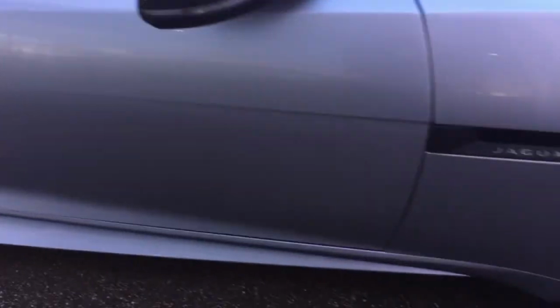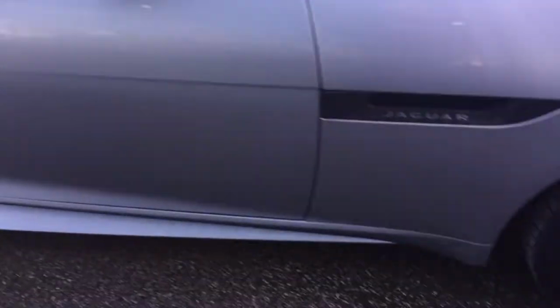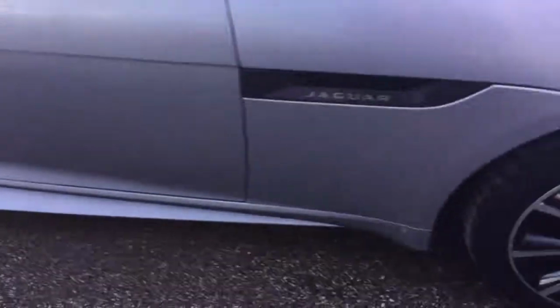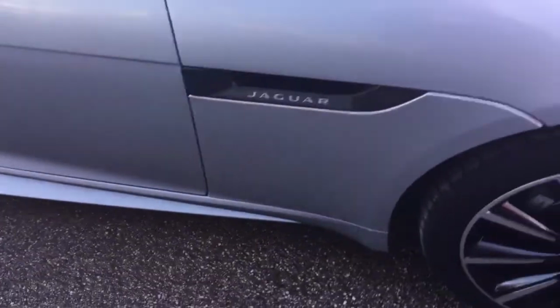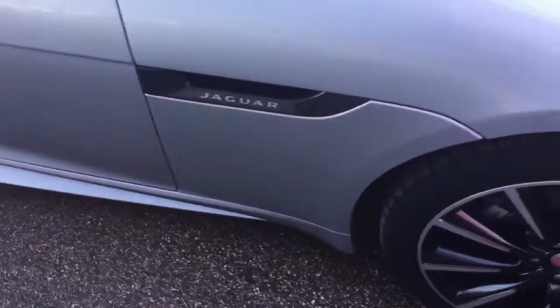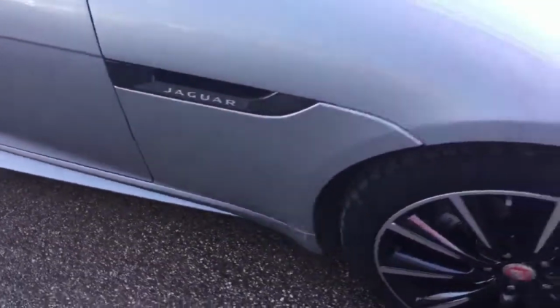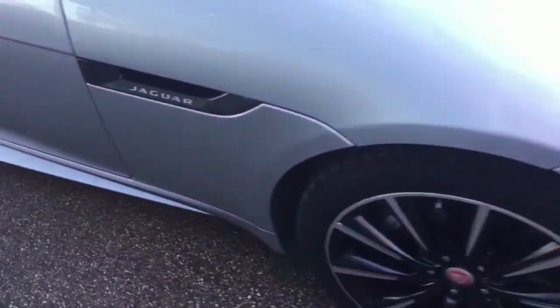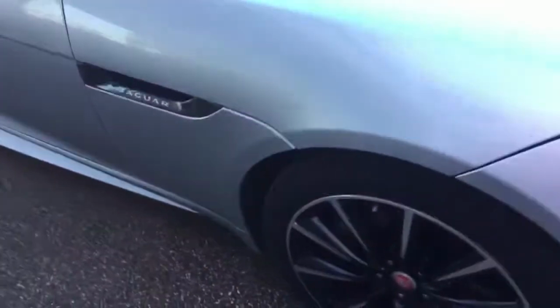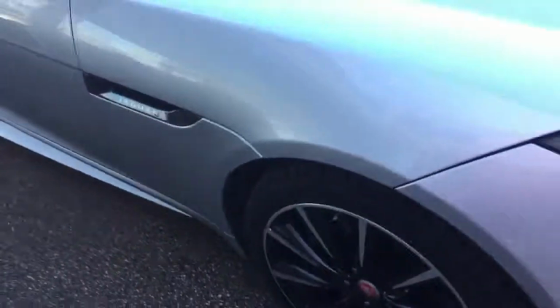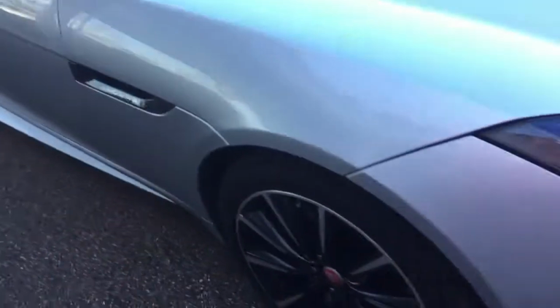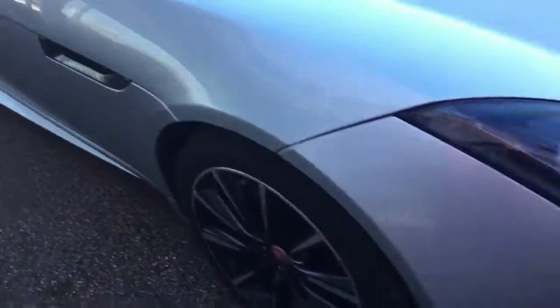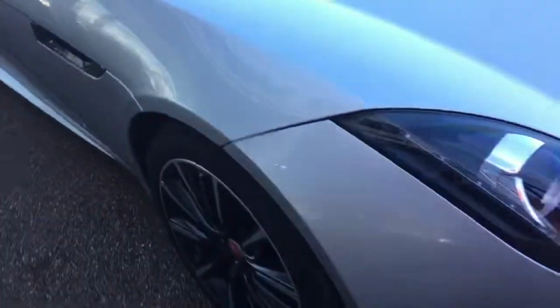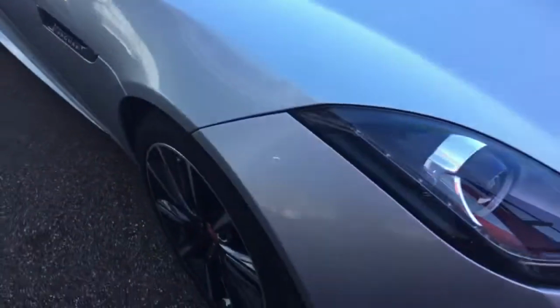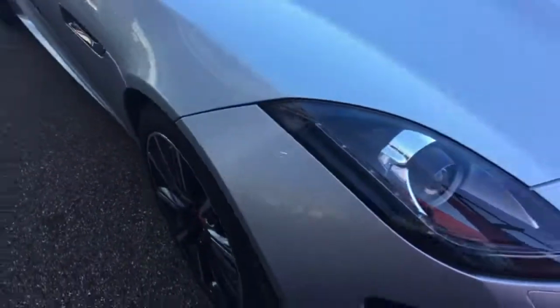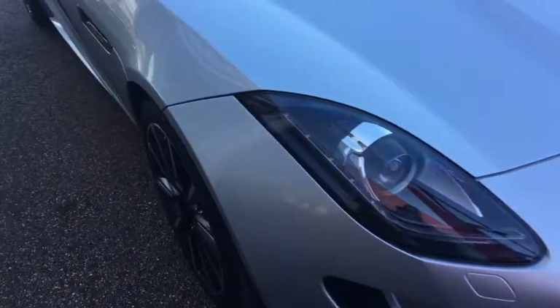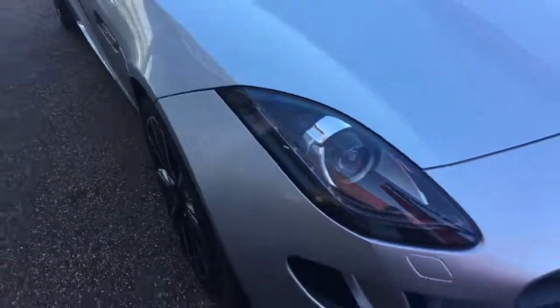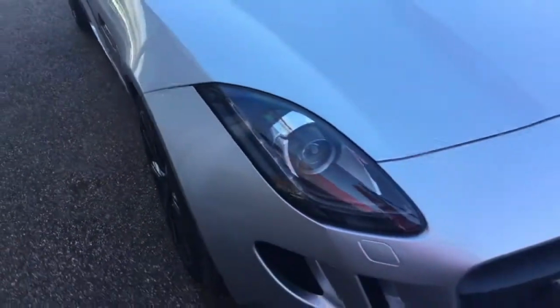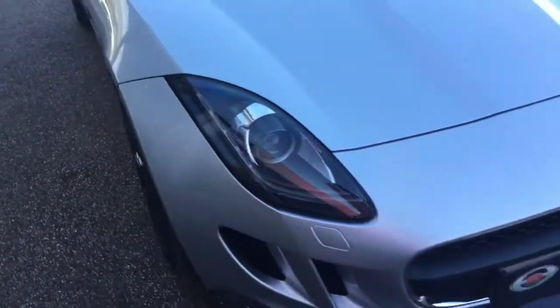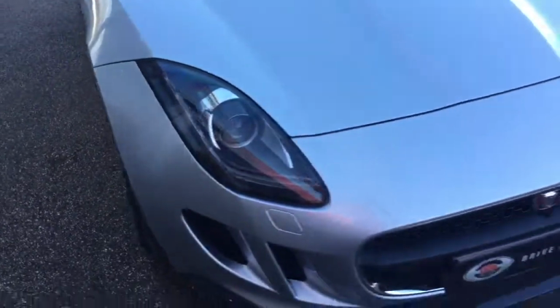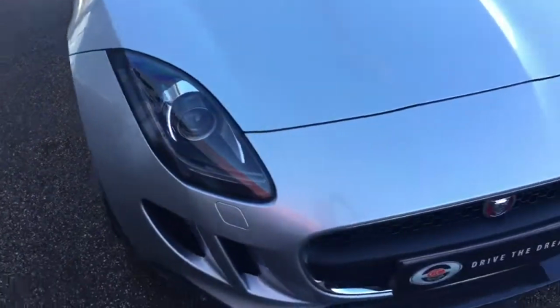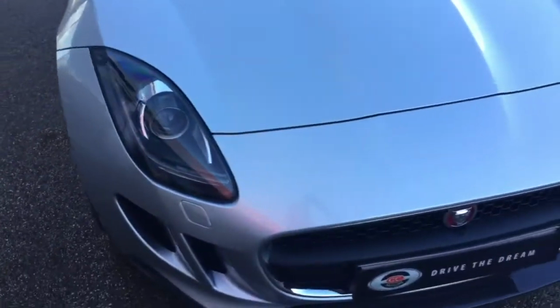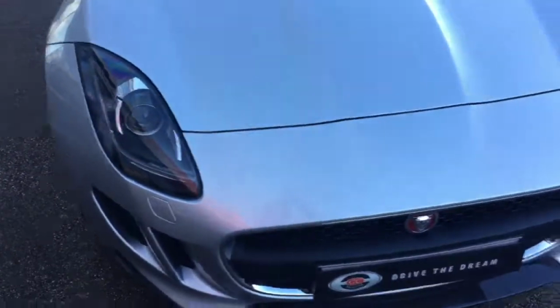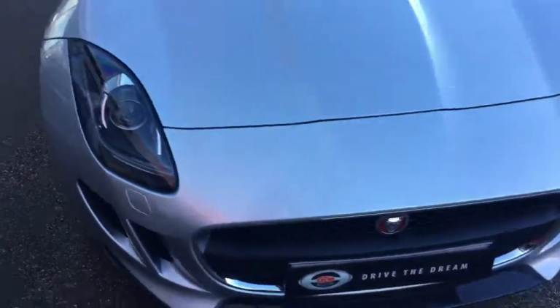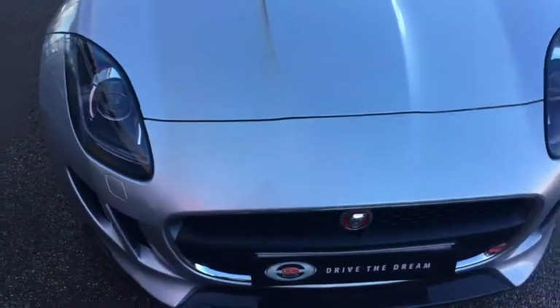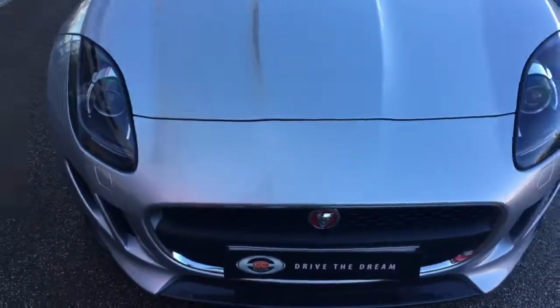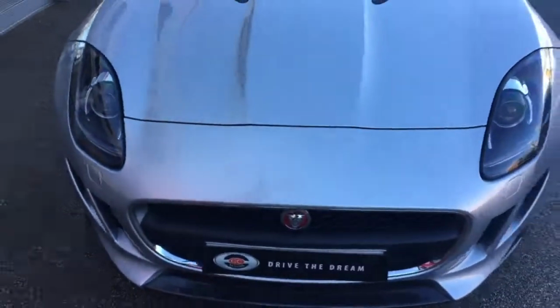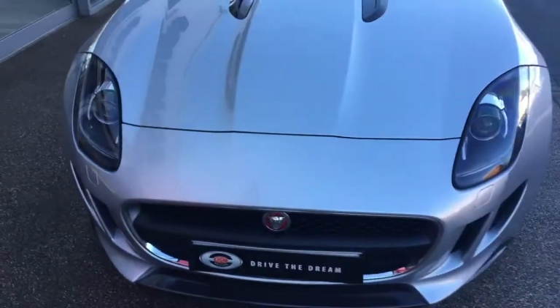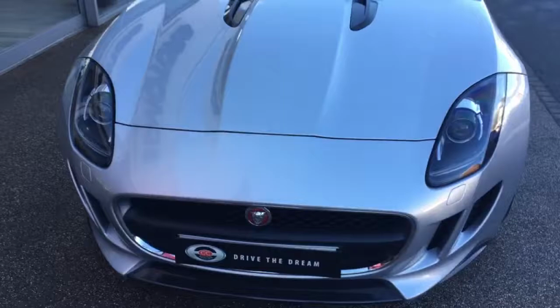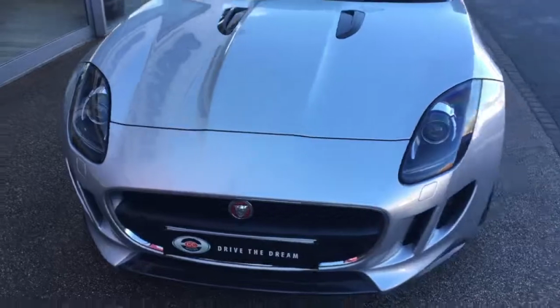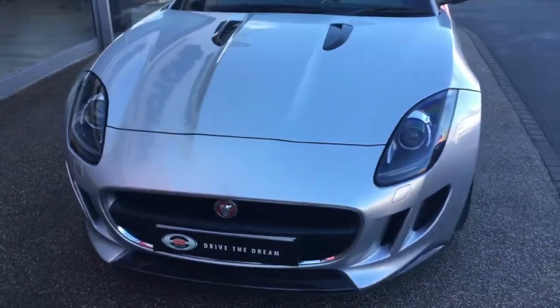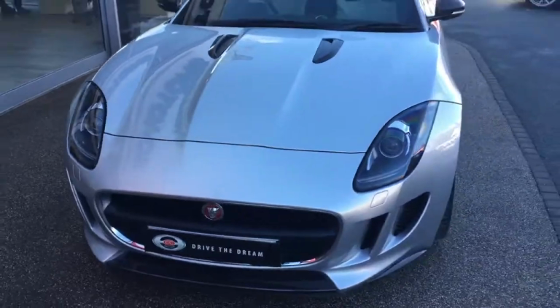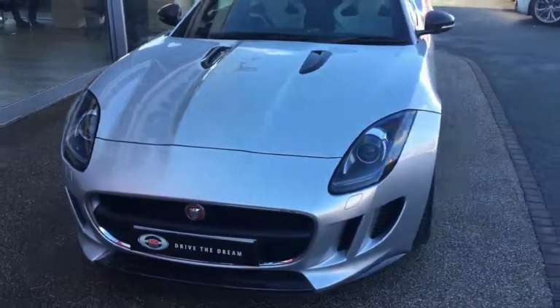I hope you've enjoyed the walk-around of this Jaguar F-Type, and we look forward to hearing back from you very soon.